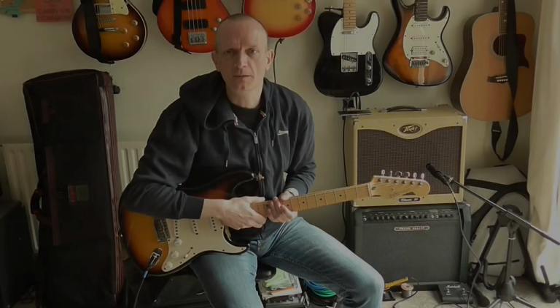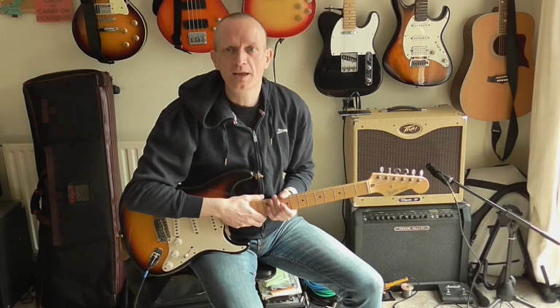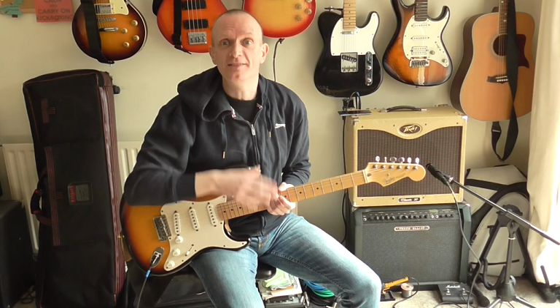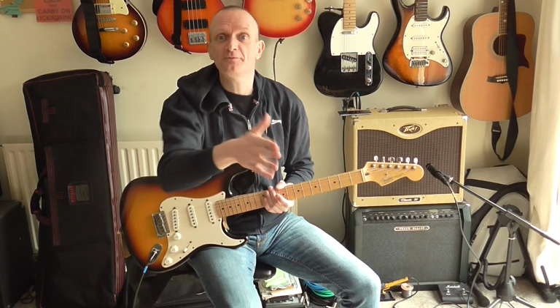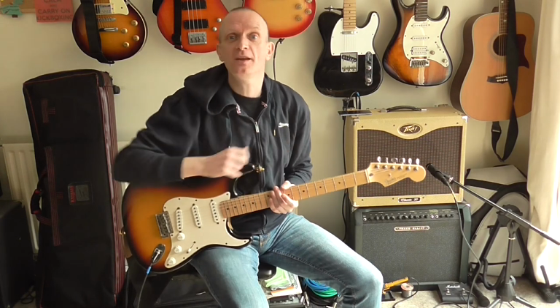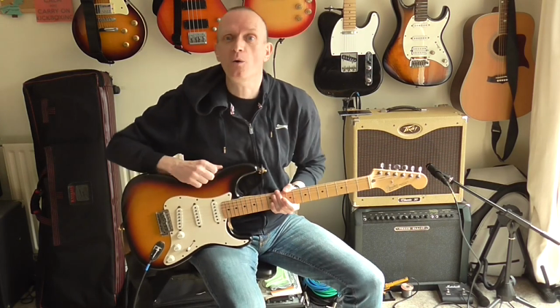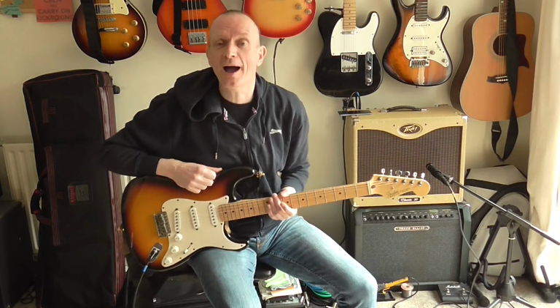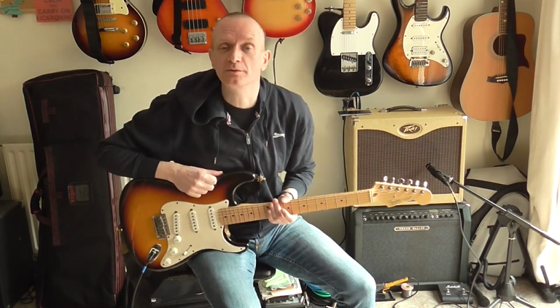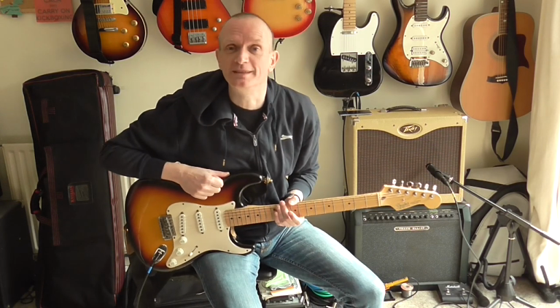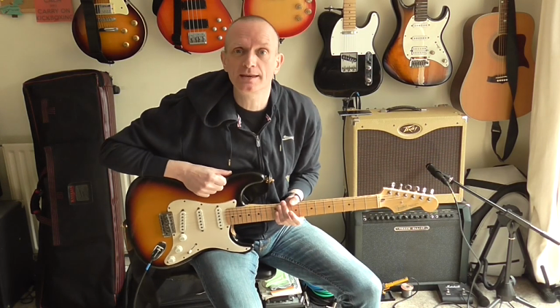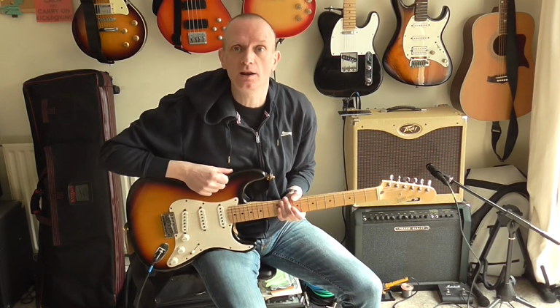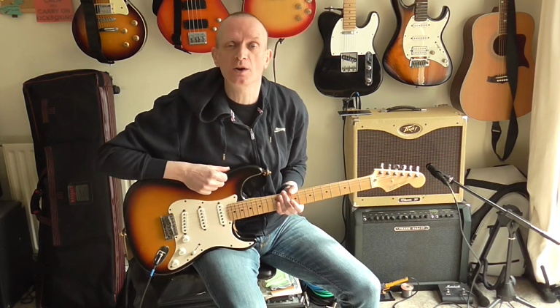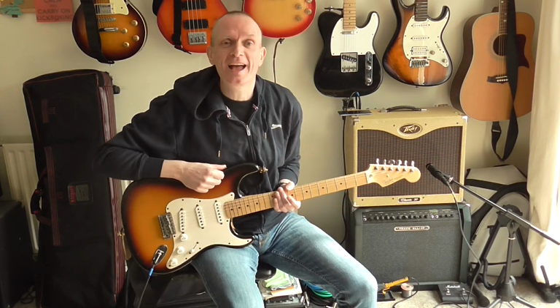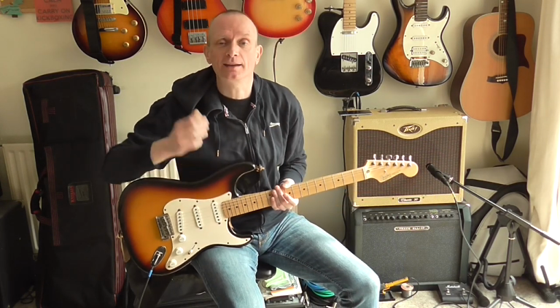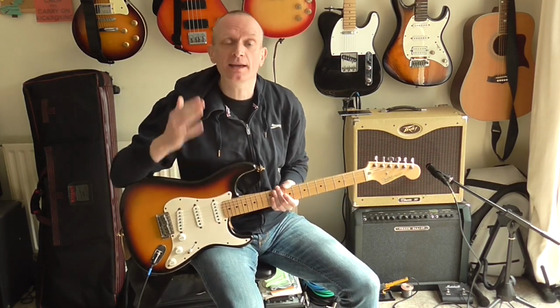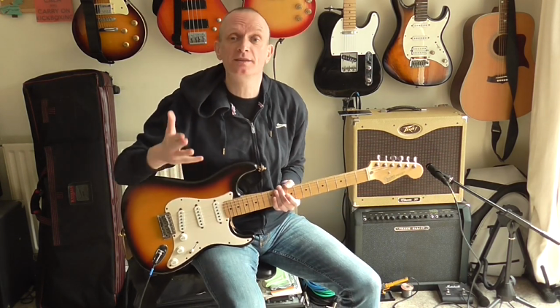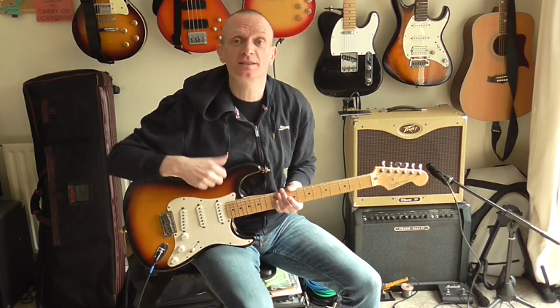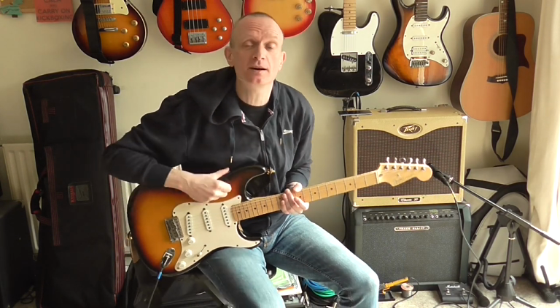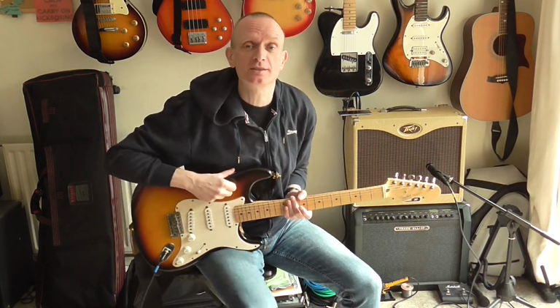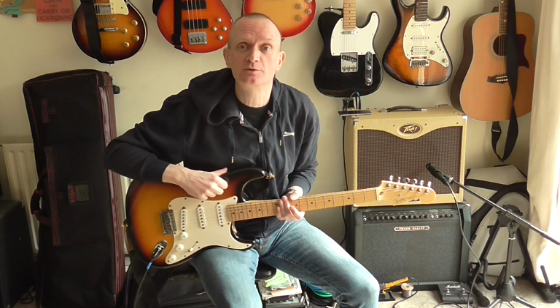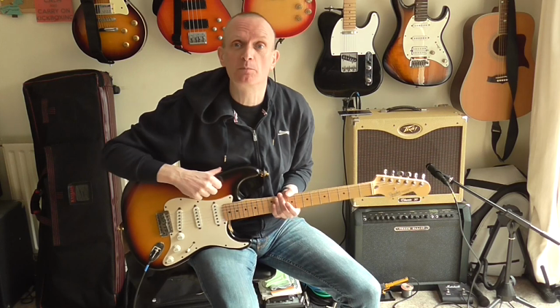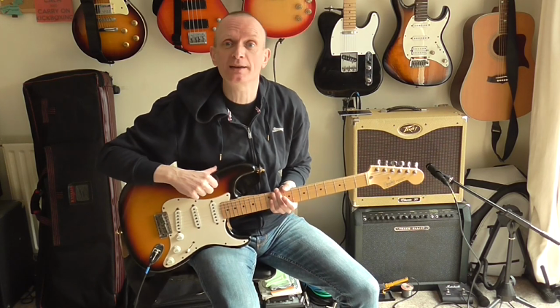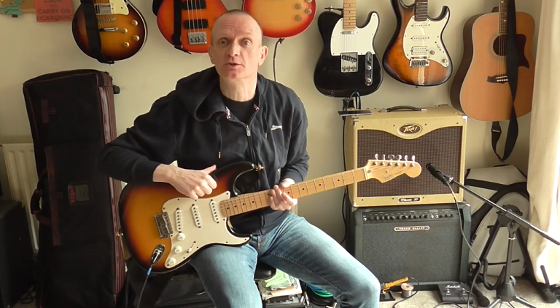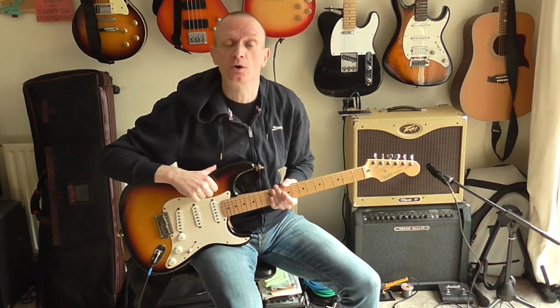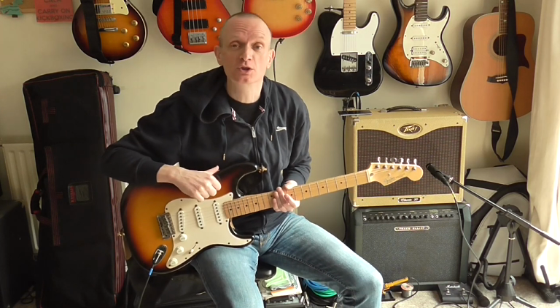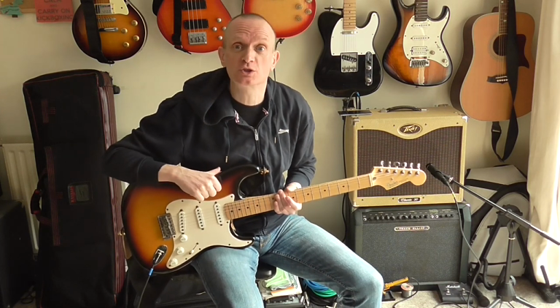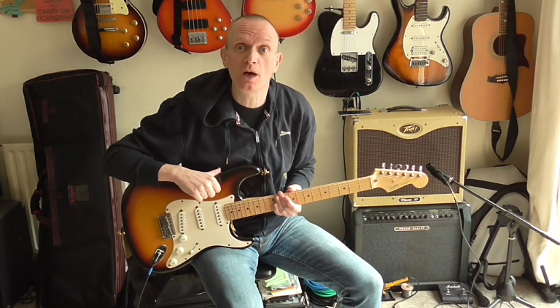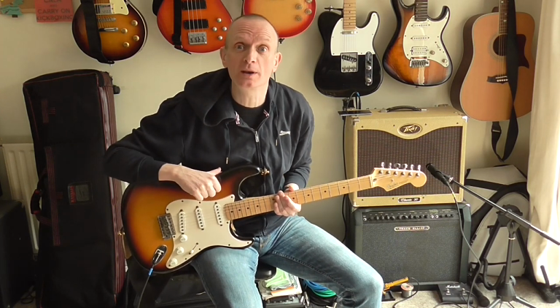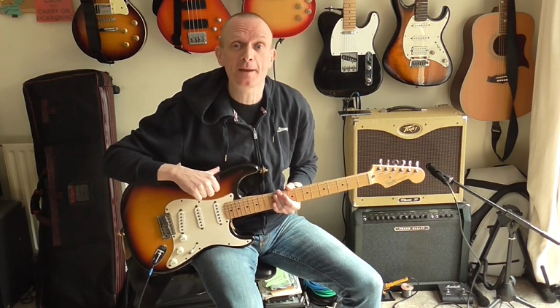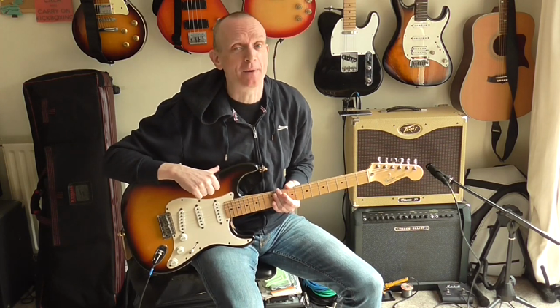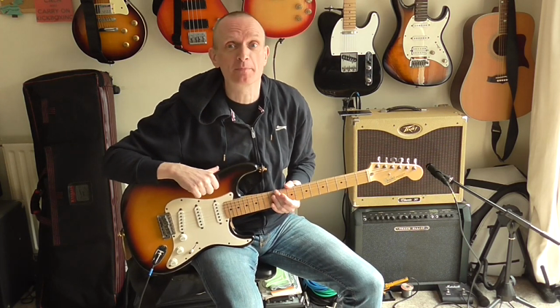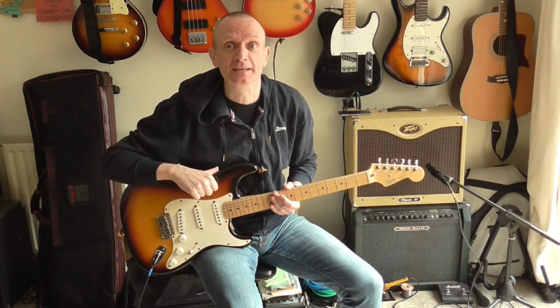In this video I'm going to be taking a look at getting a guitar sound to play the song So Lonely by the Police.